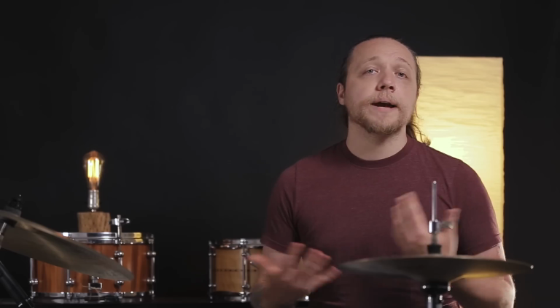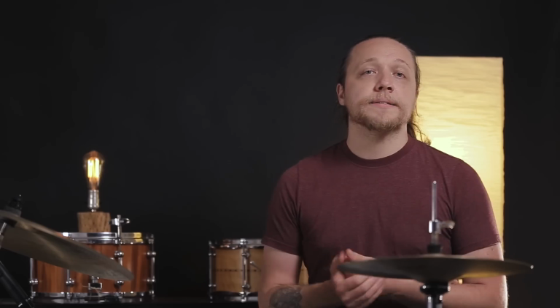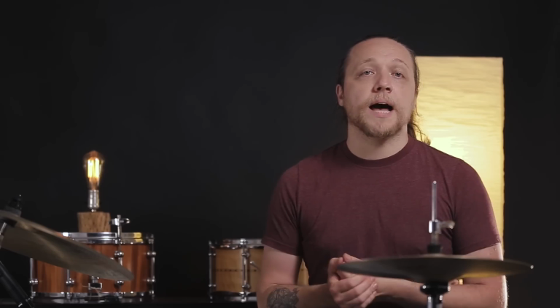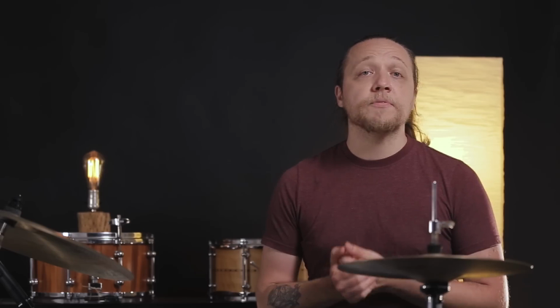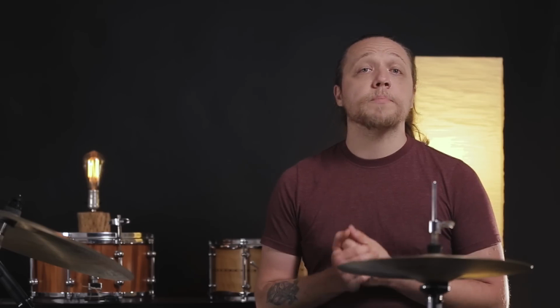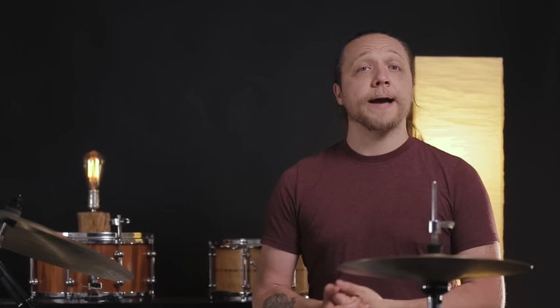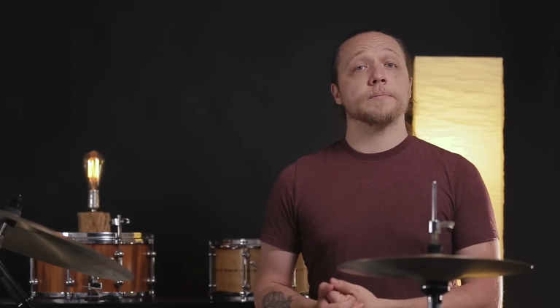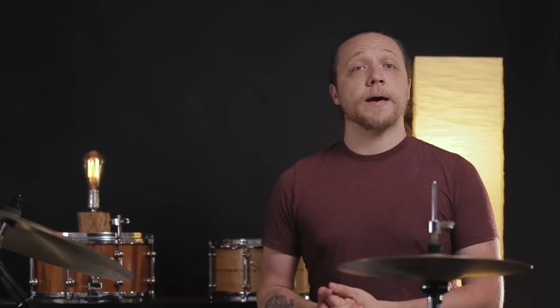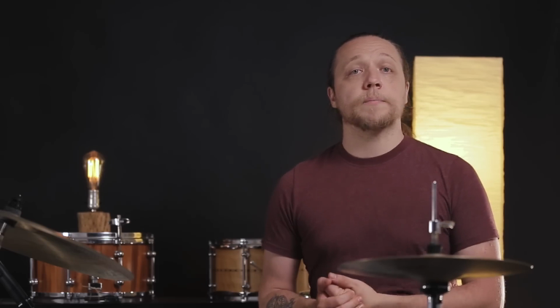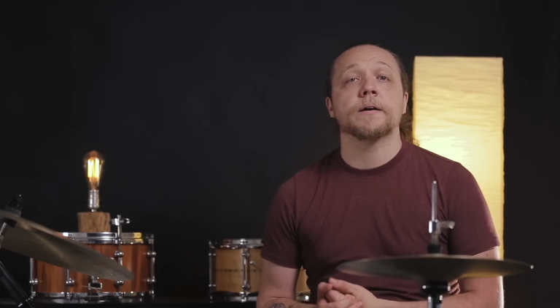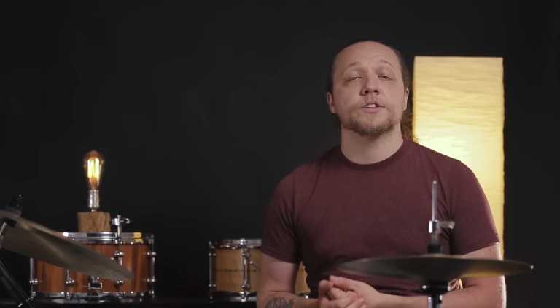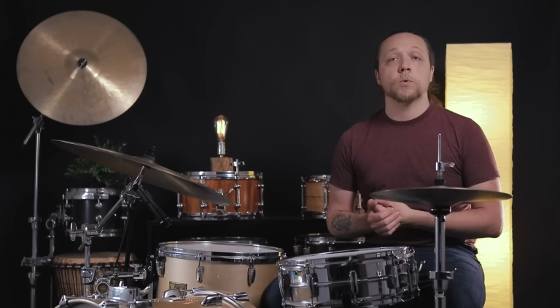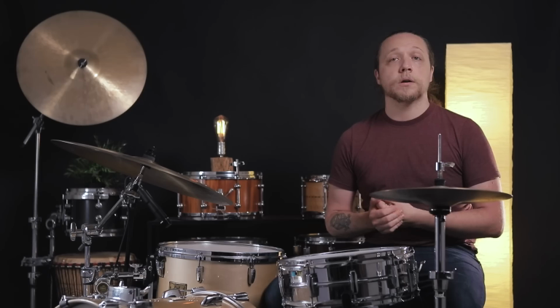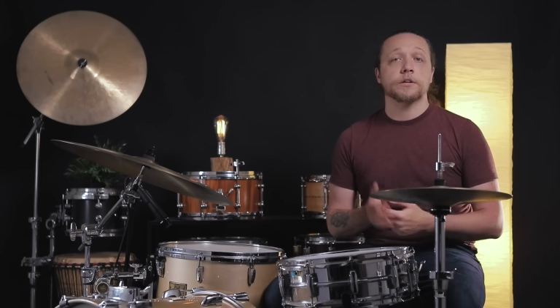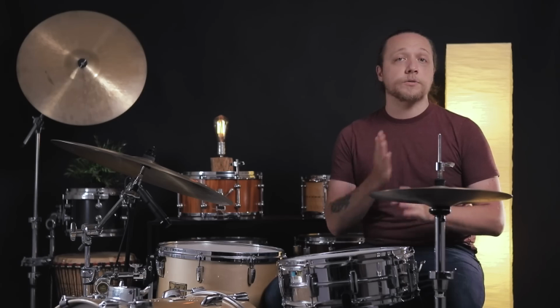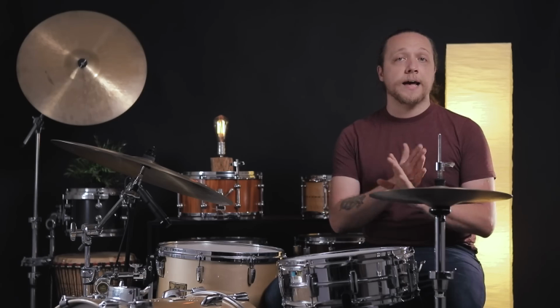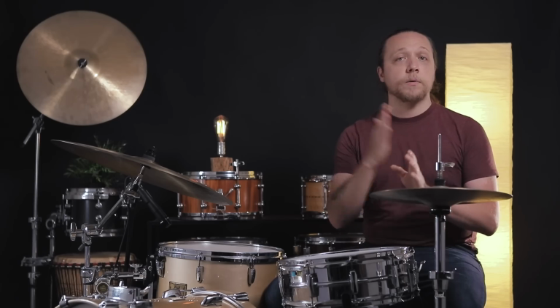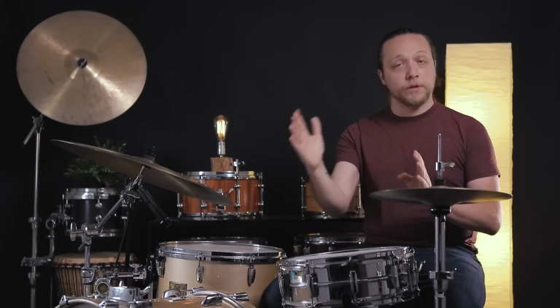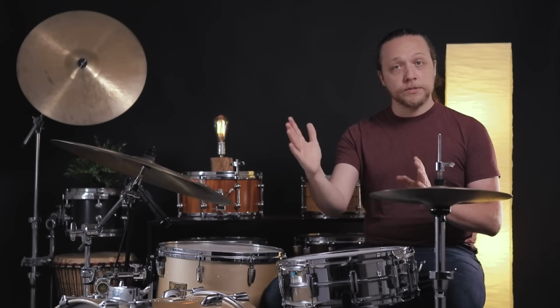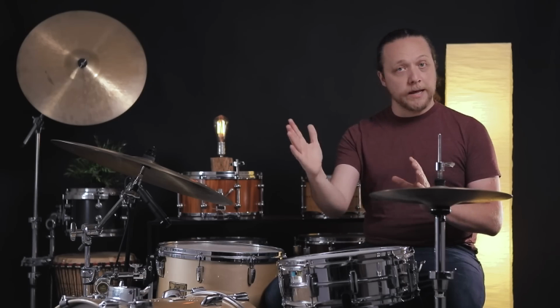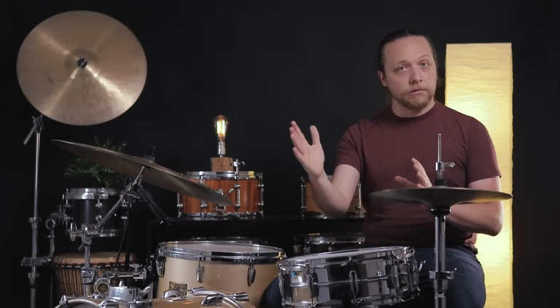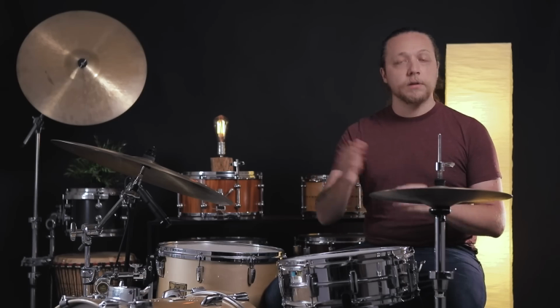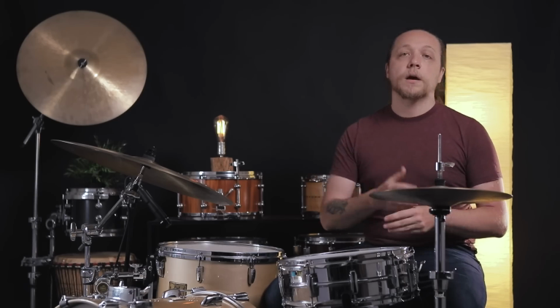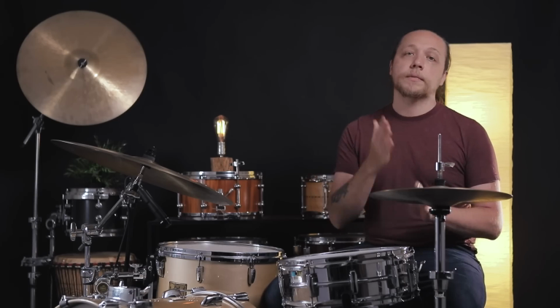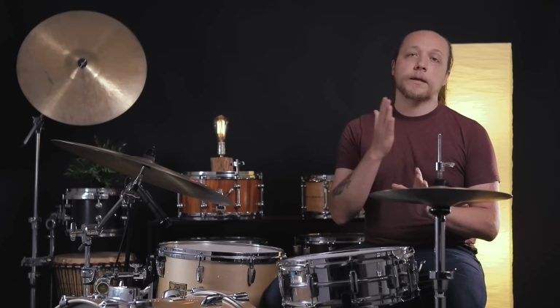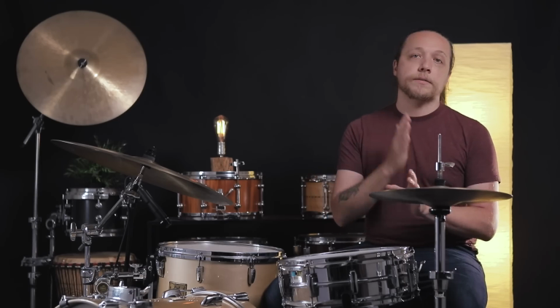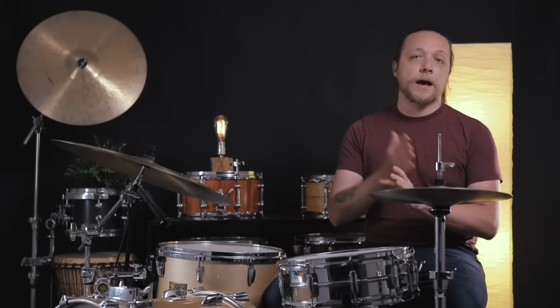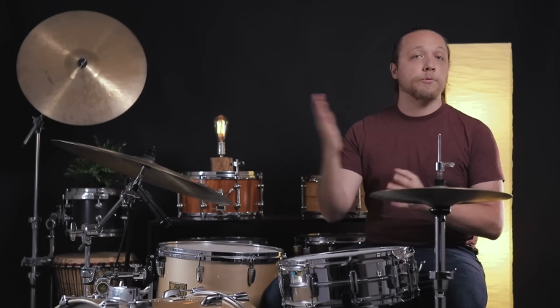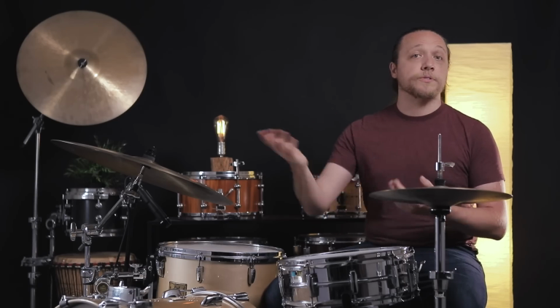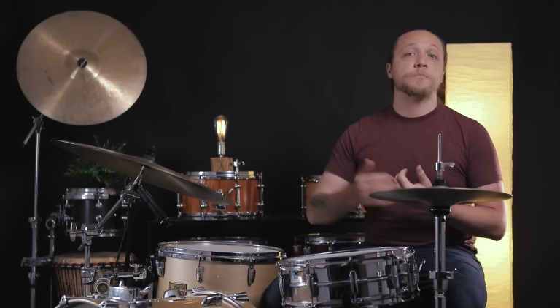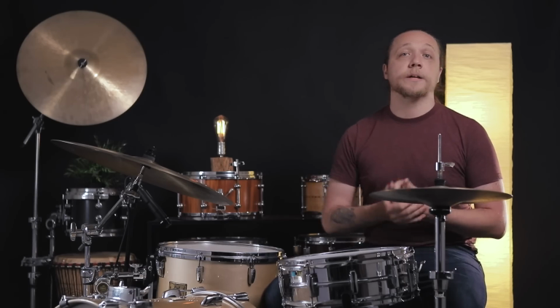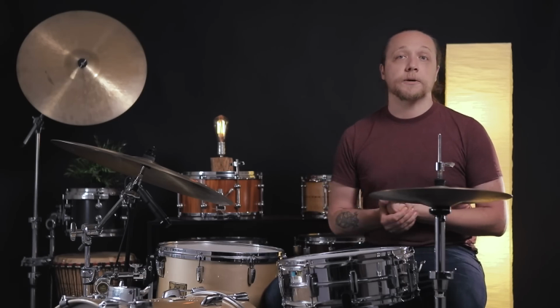Alright, time for the back-to-back comparison. We're going to do towel, no towel, and then towel versus pillow.